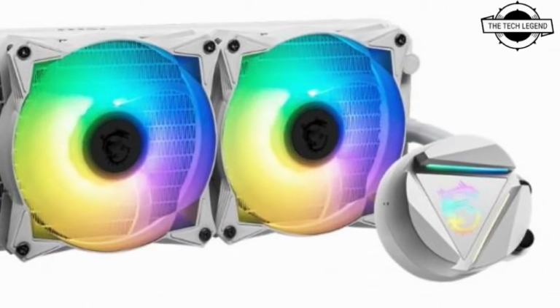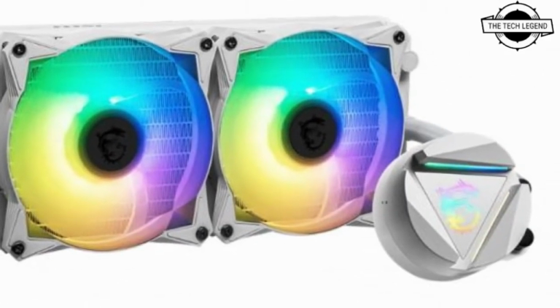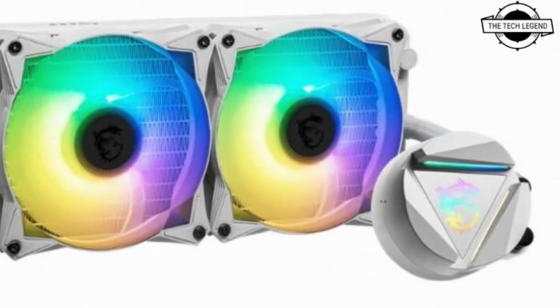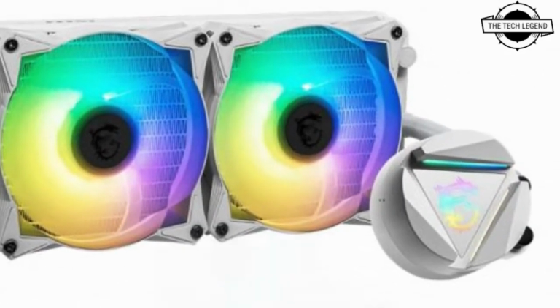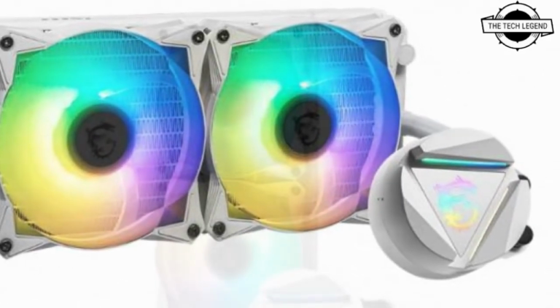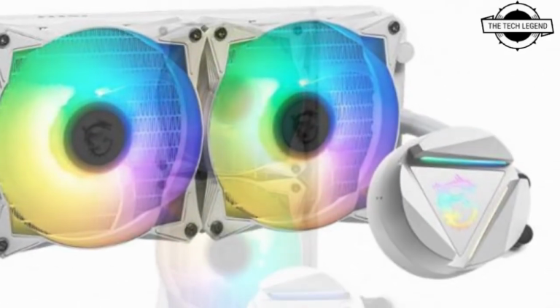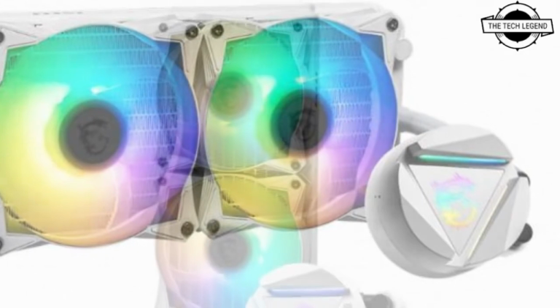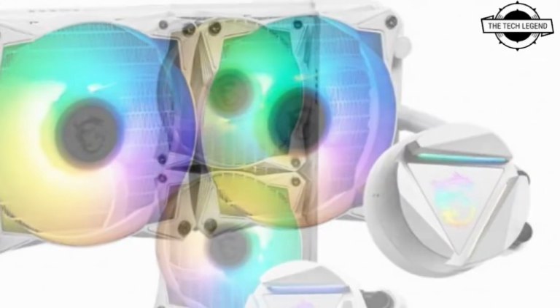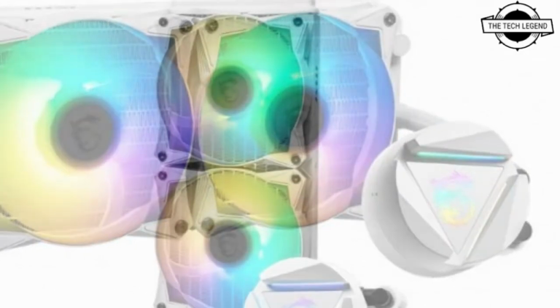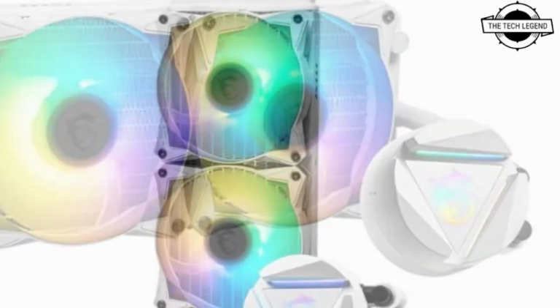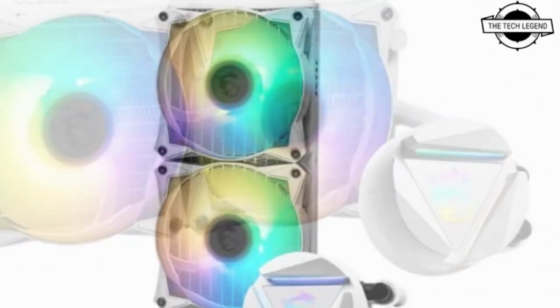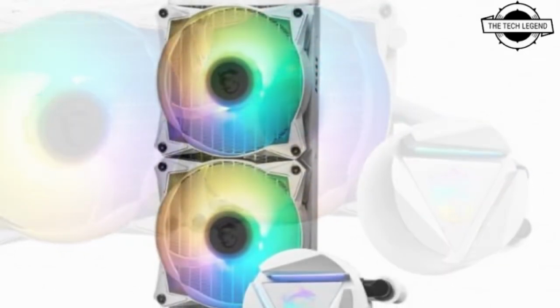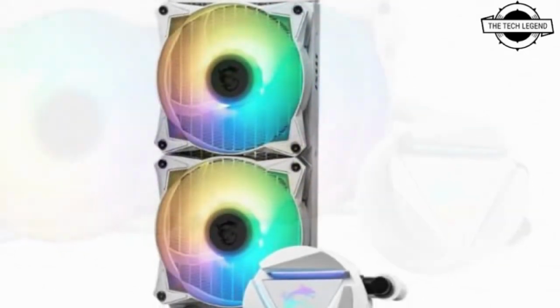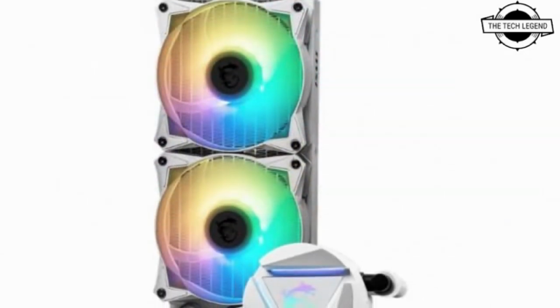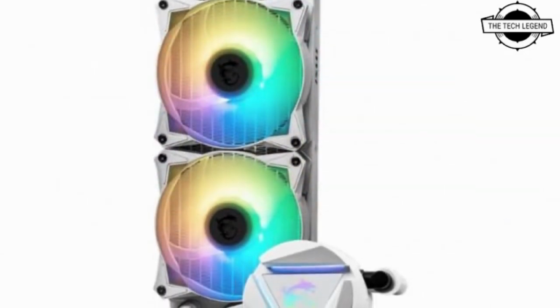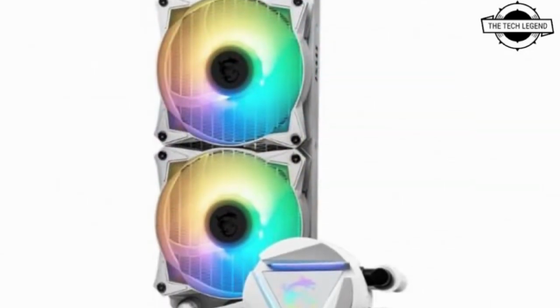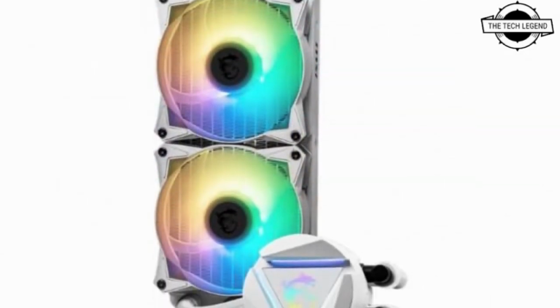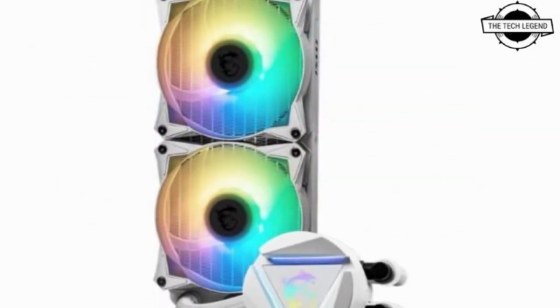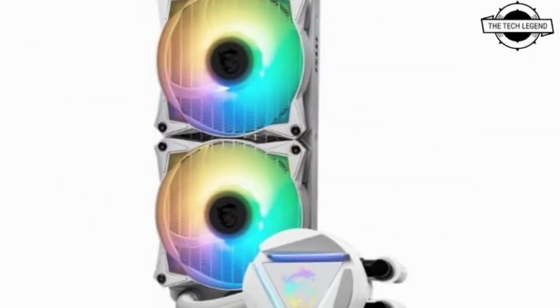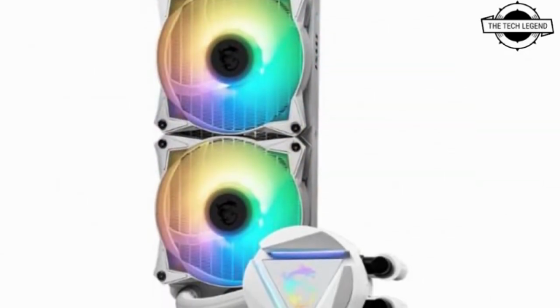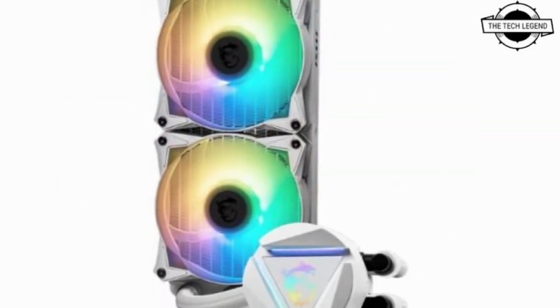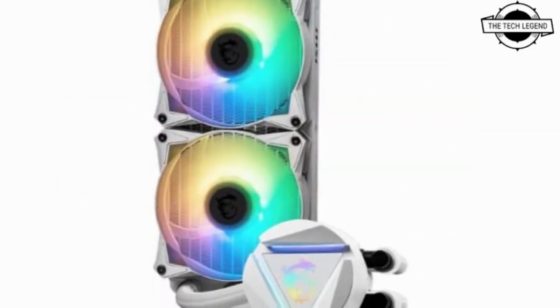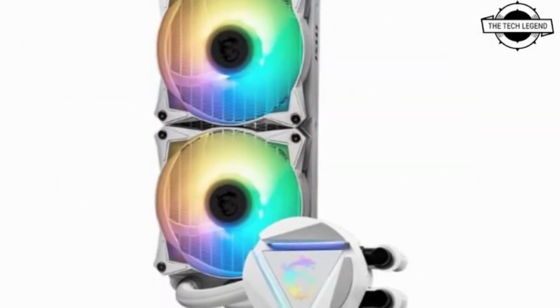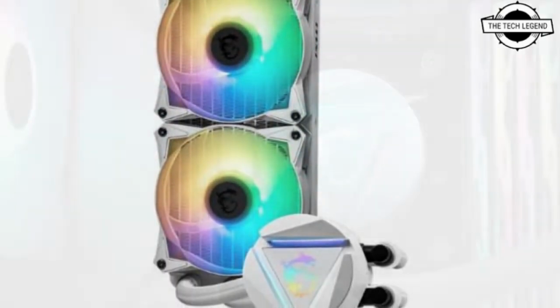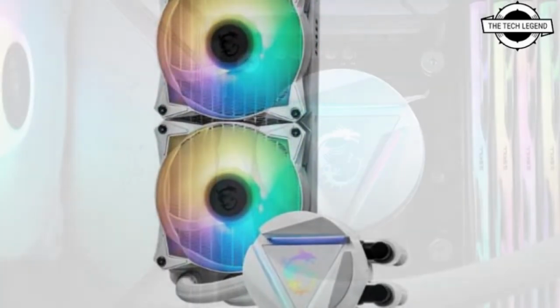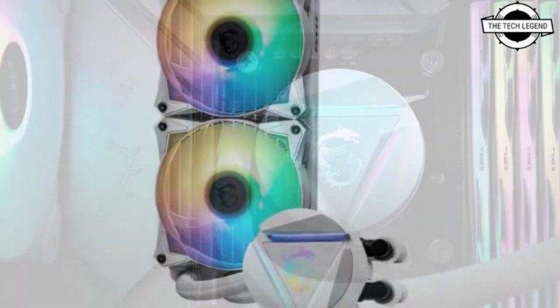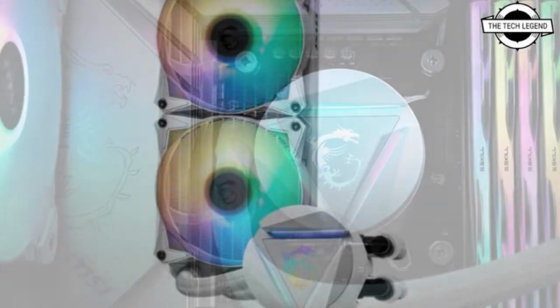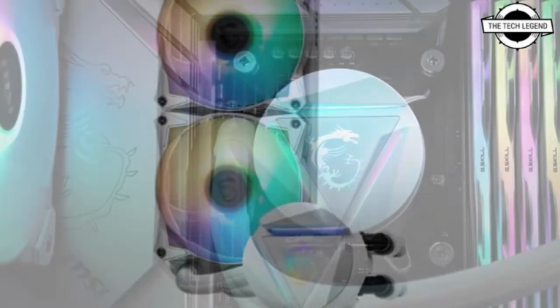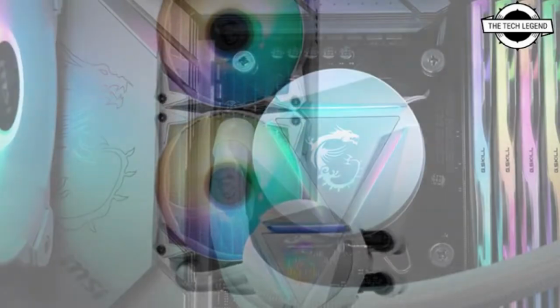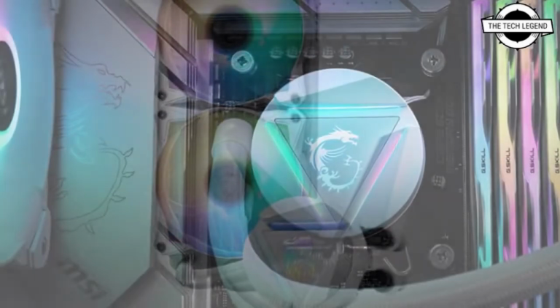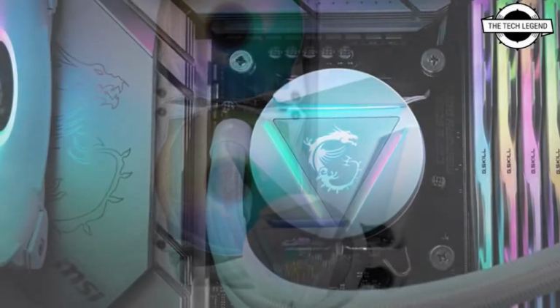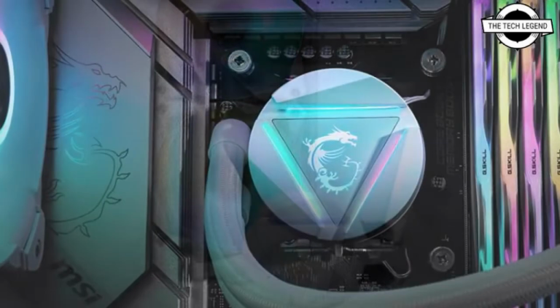The radiator, water tube, water block, and fan are all painted white. The essential parameters remain unchanged.